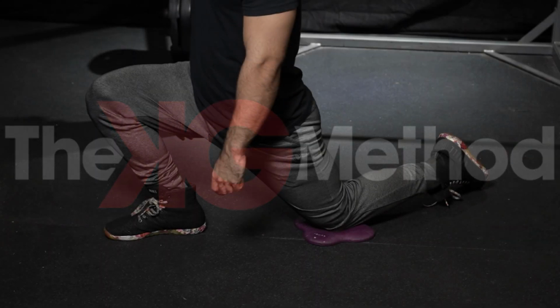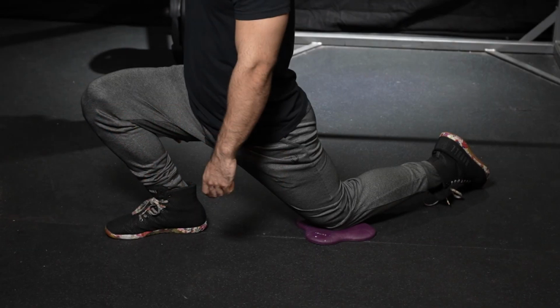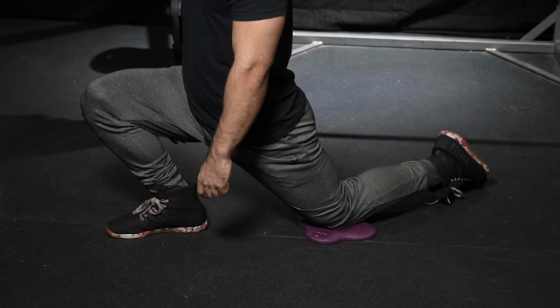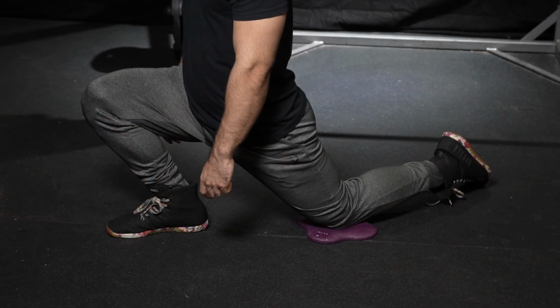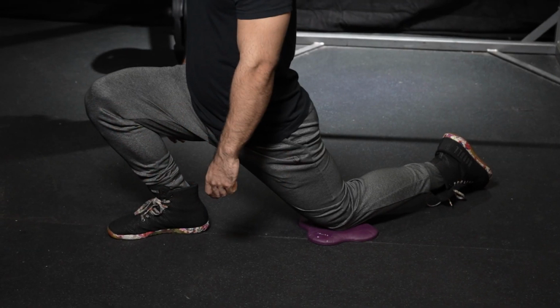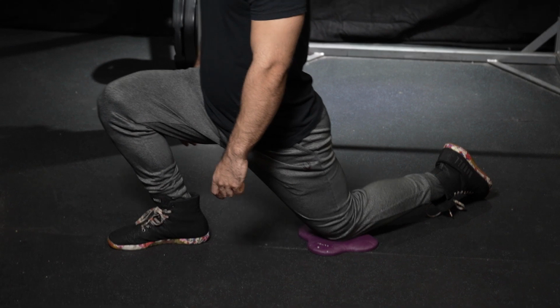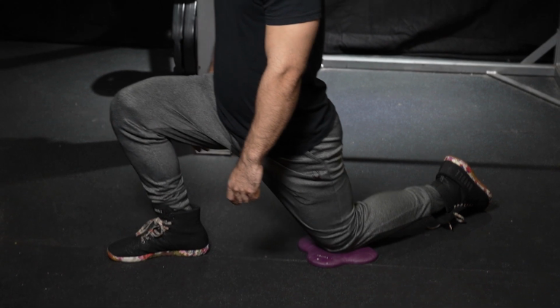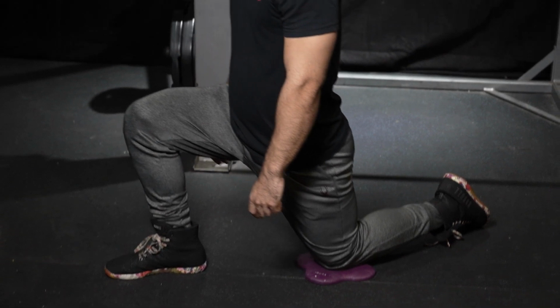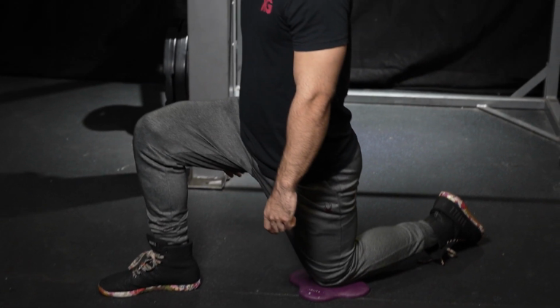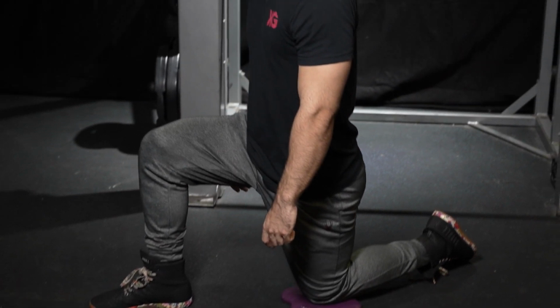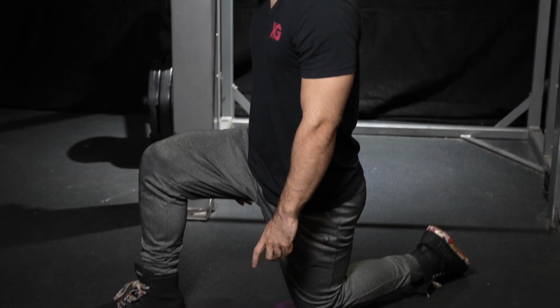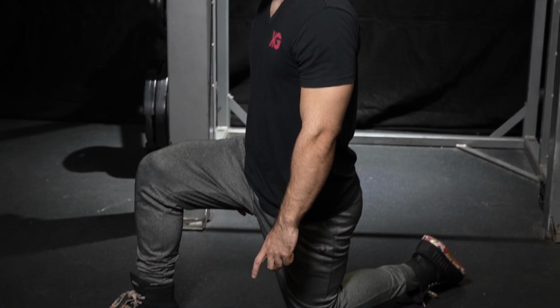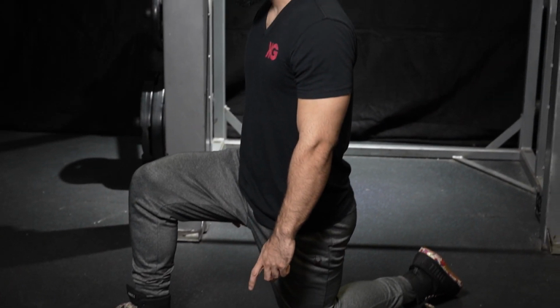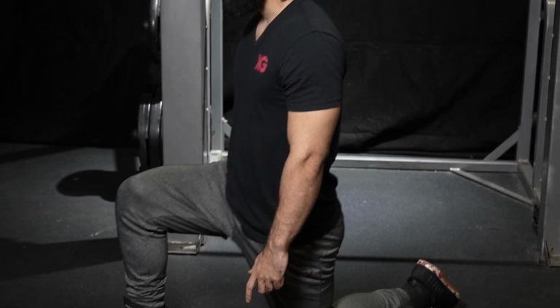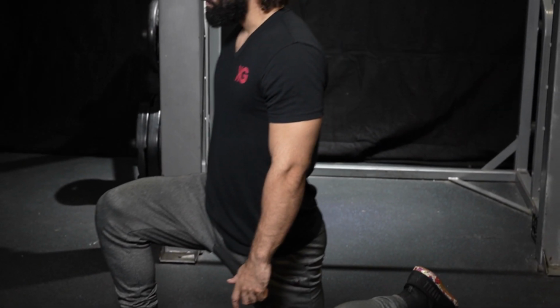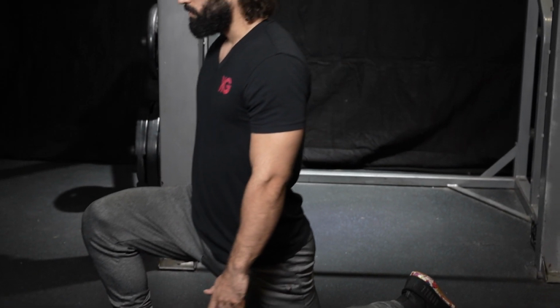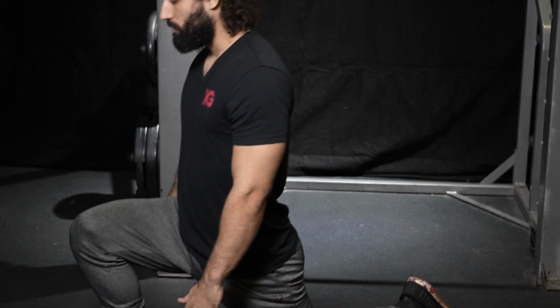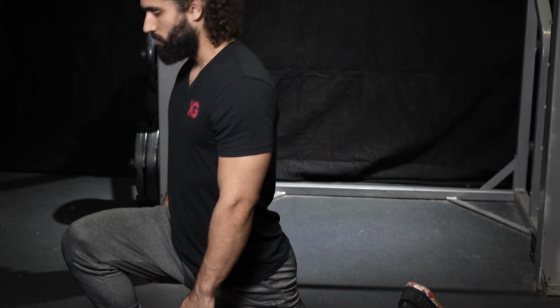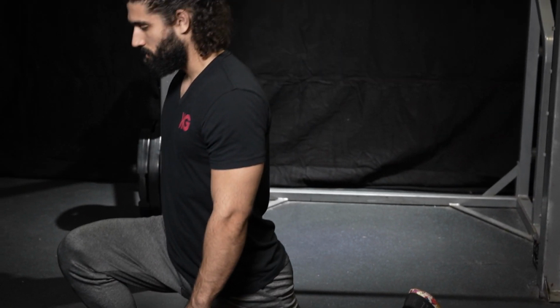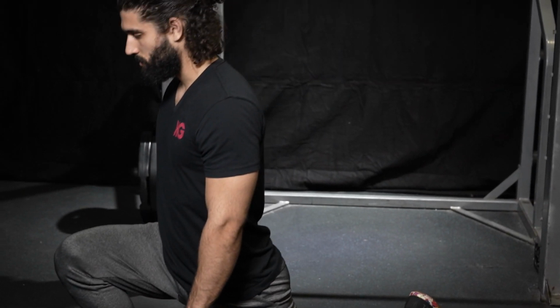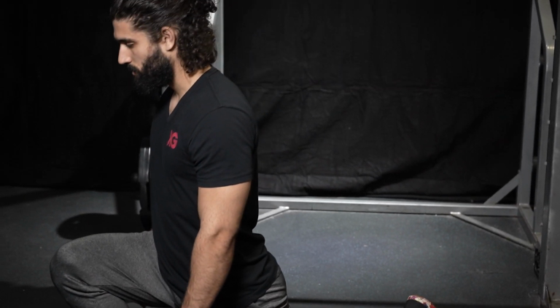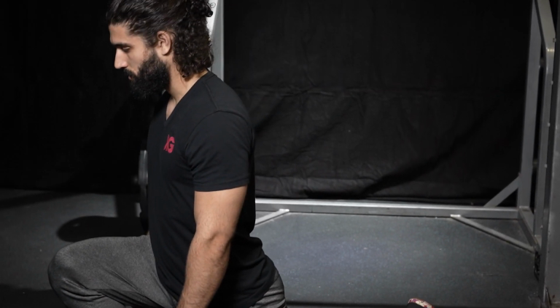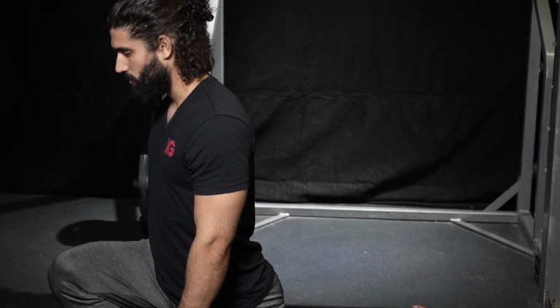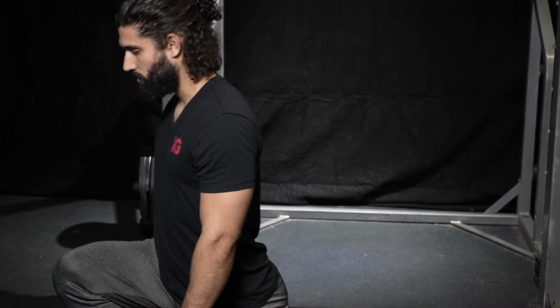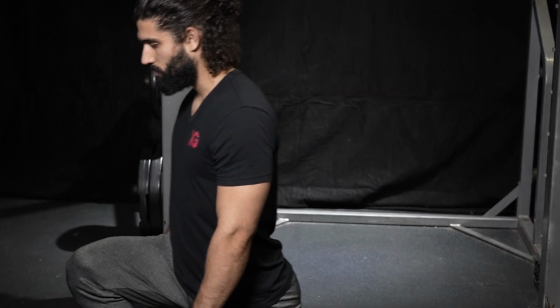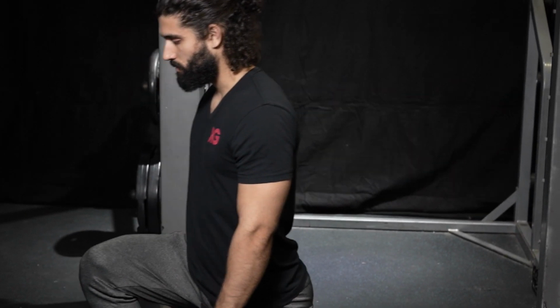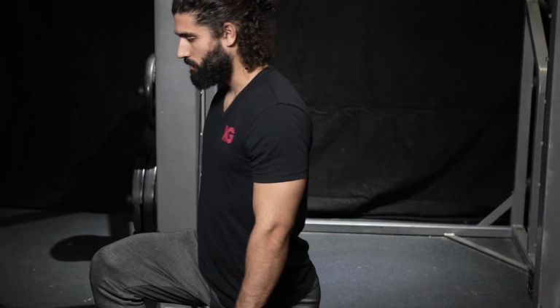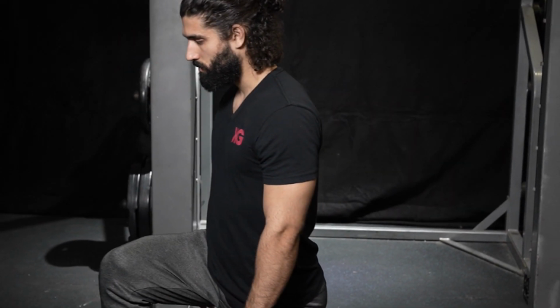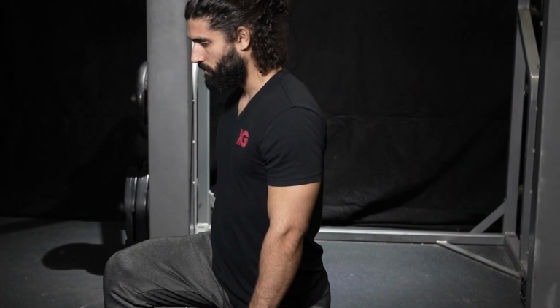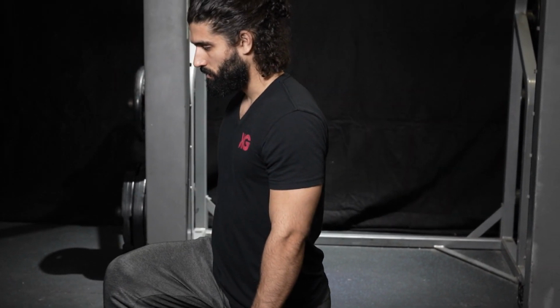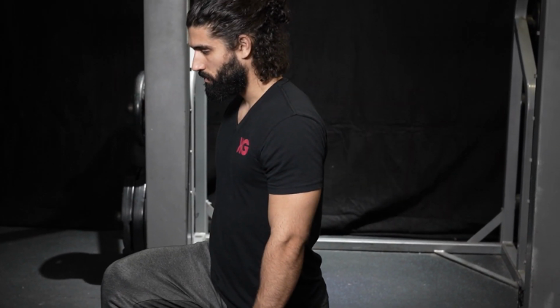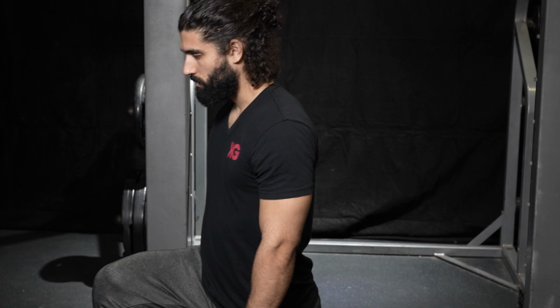Welcome everyone. This is KG from the KG Method, and today I'm going to show you how to warm up for your workout with some active stretches.